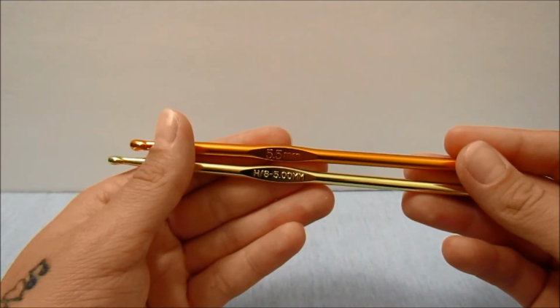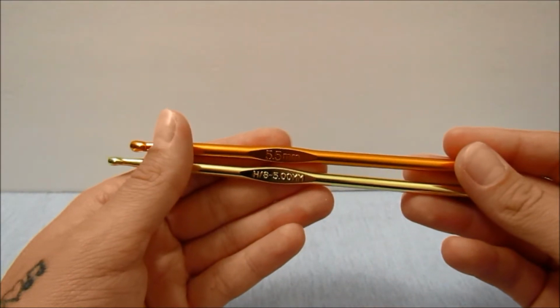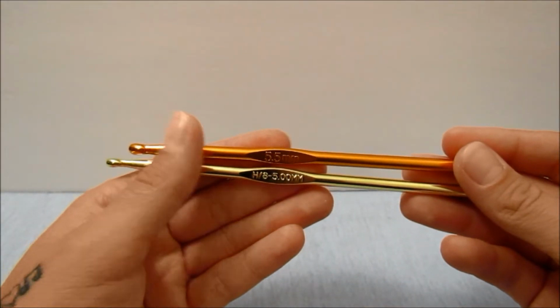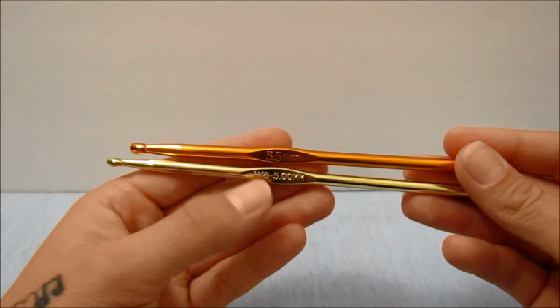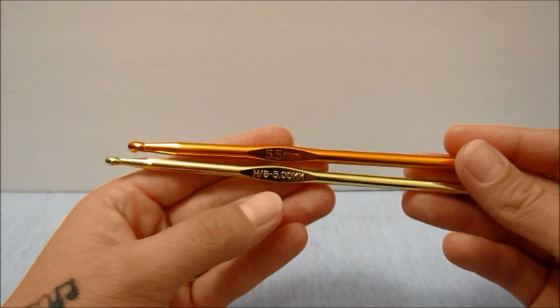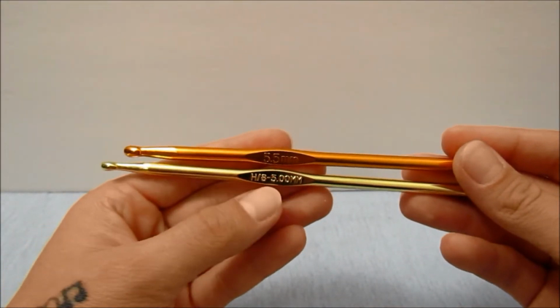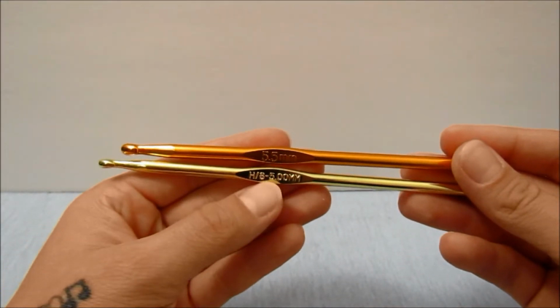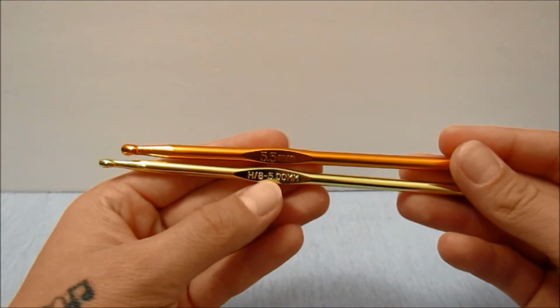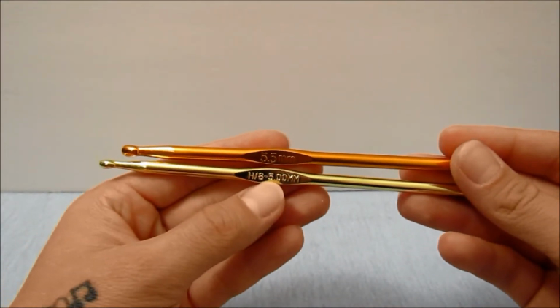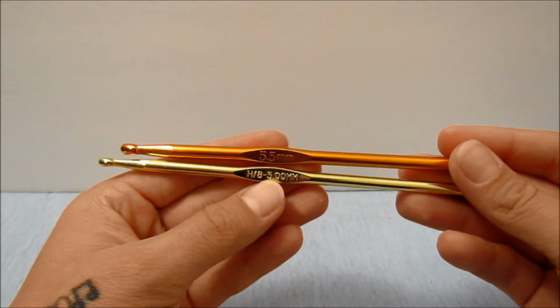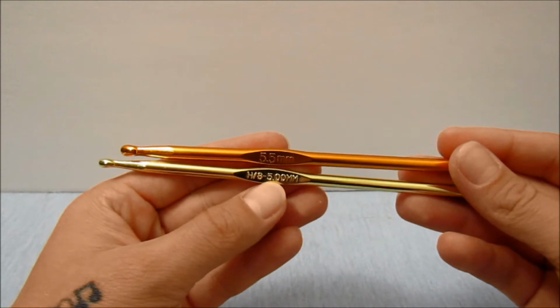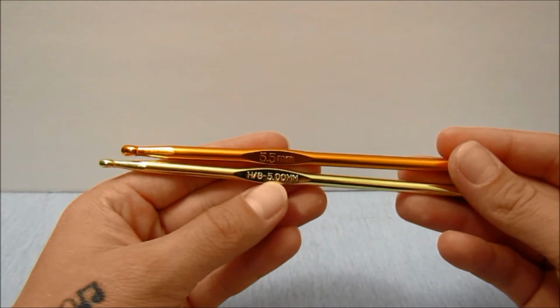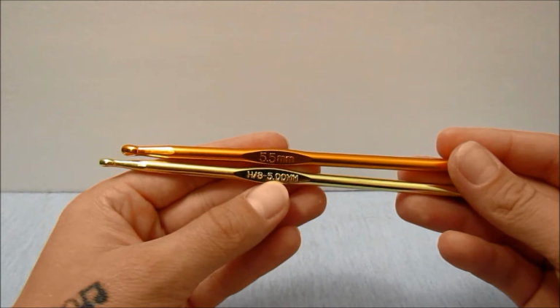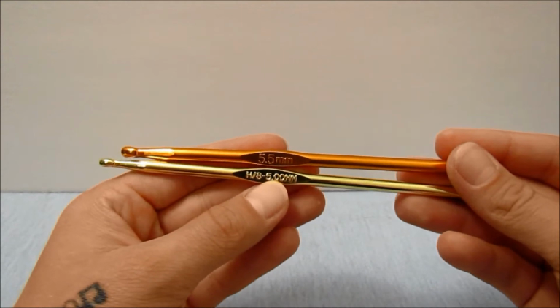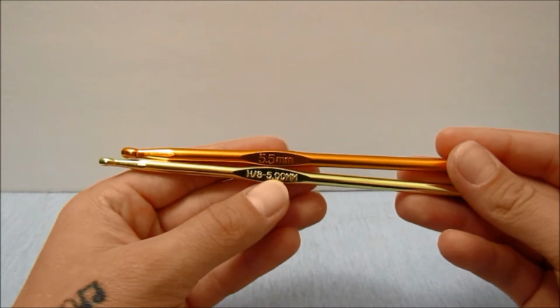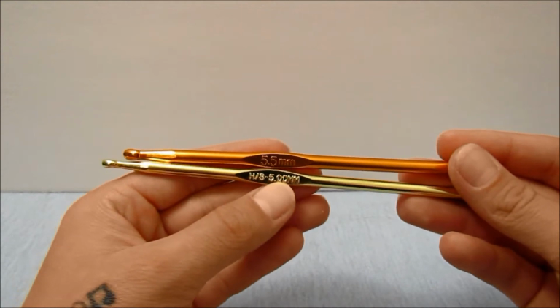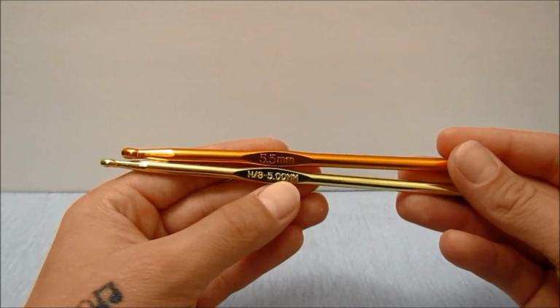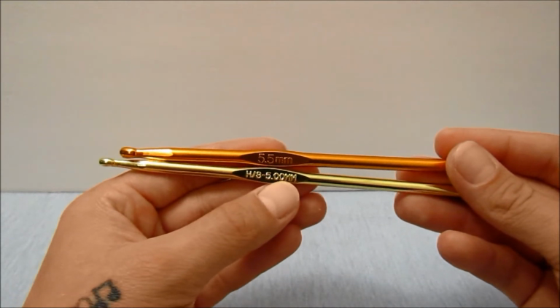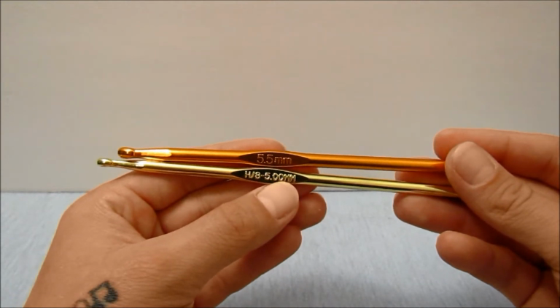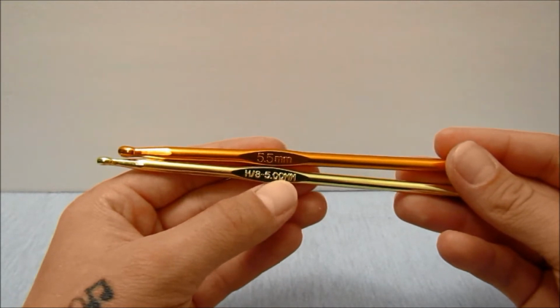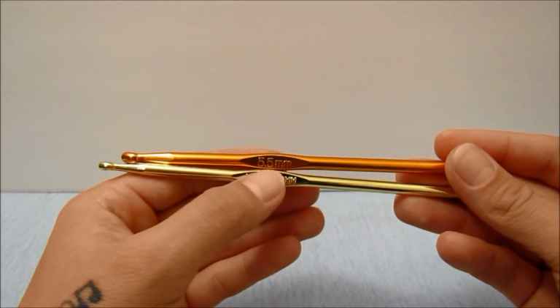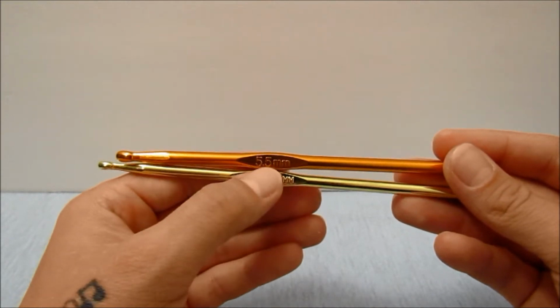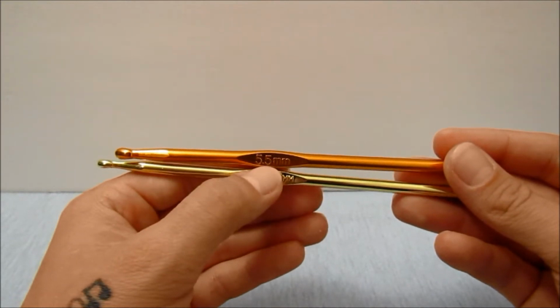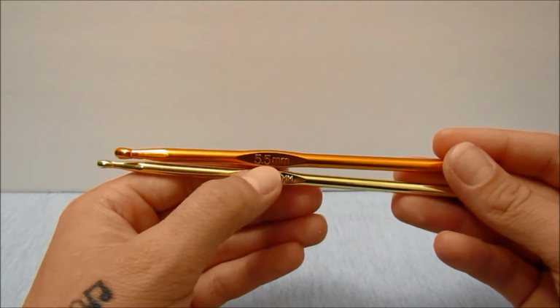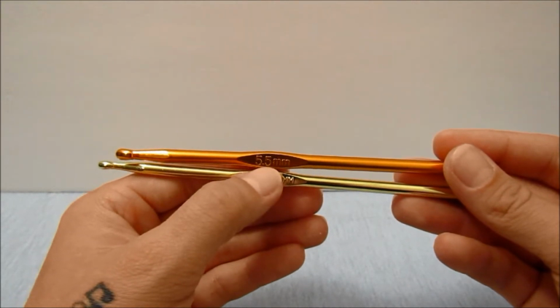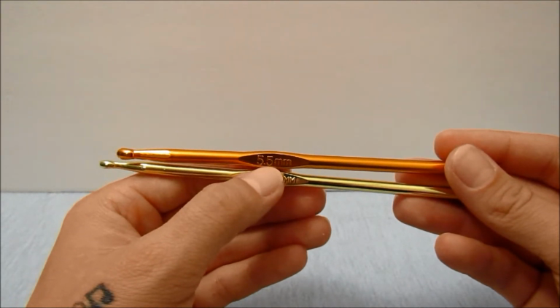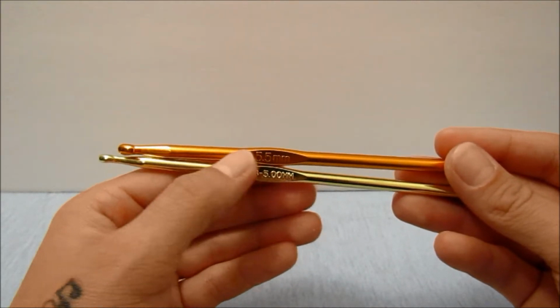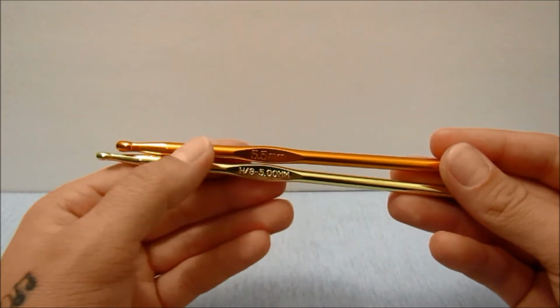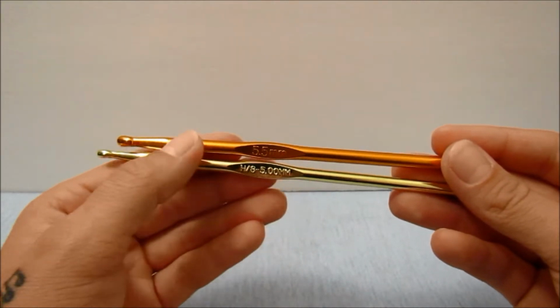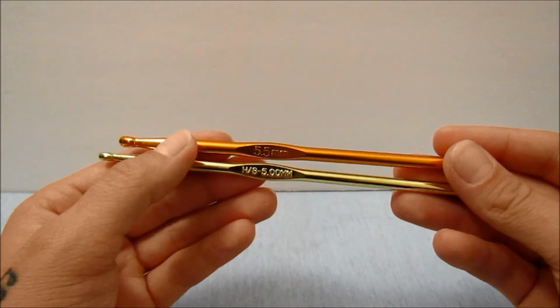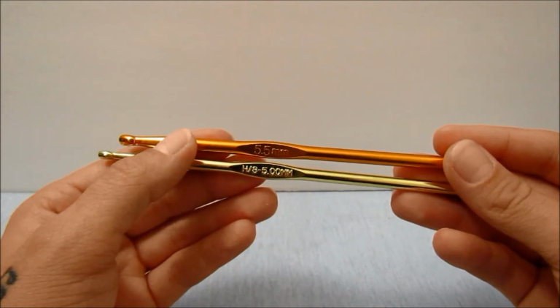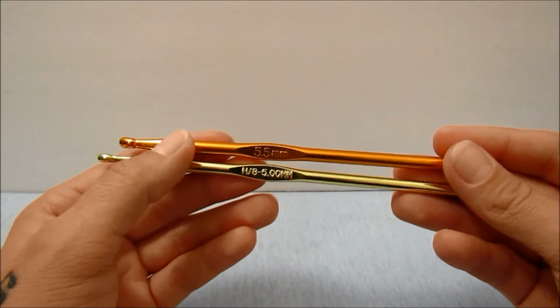To make this top we are also going to be using a five millimeter hook and a 5.5 millimeter hook.